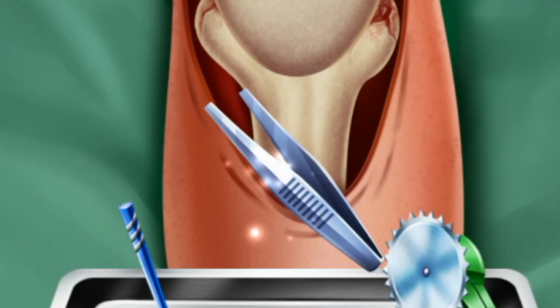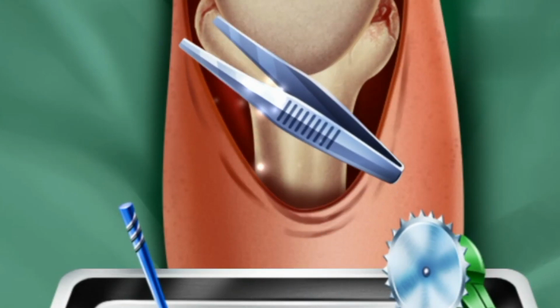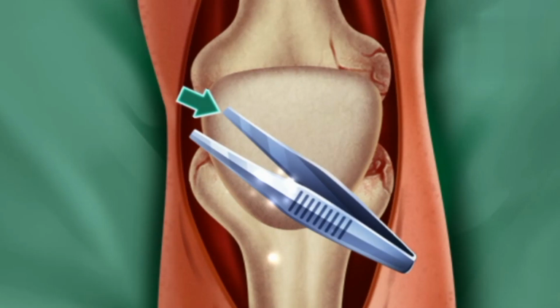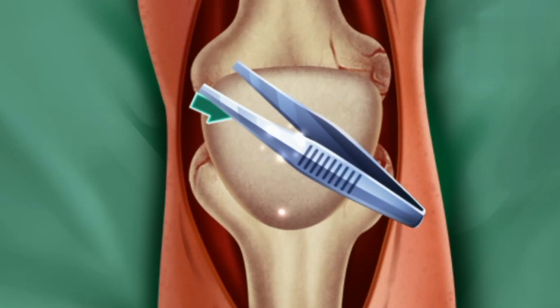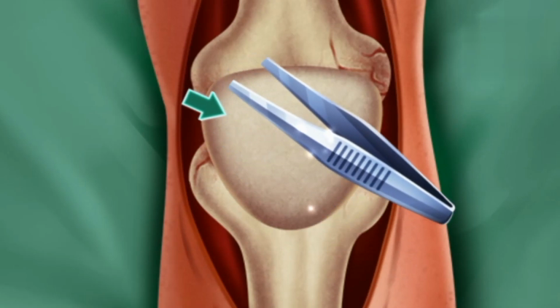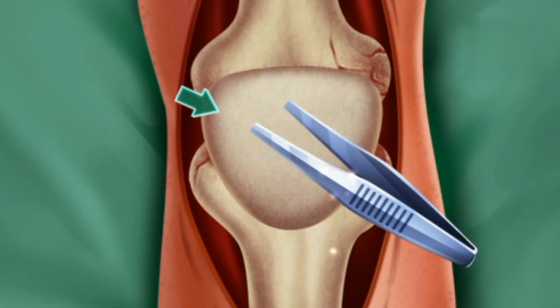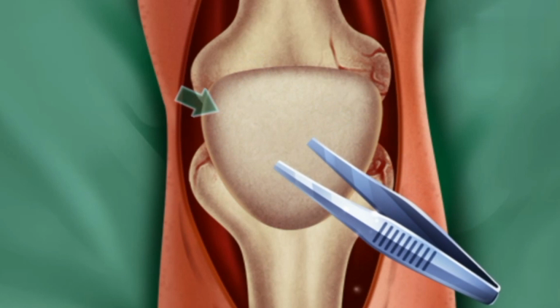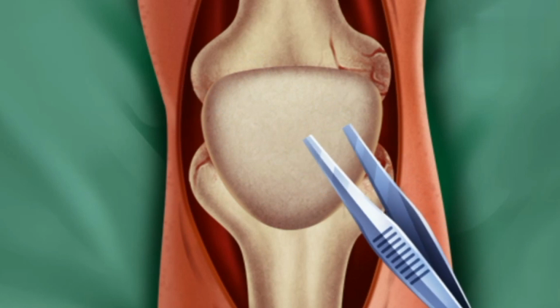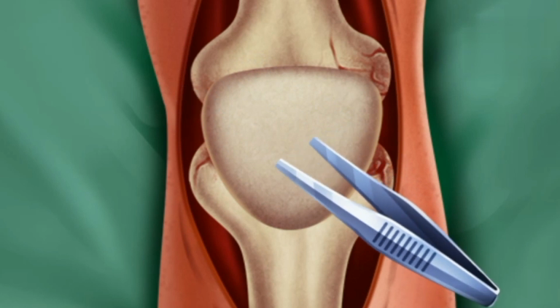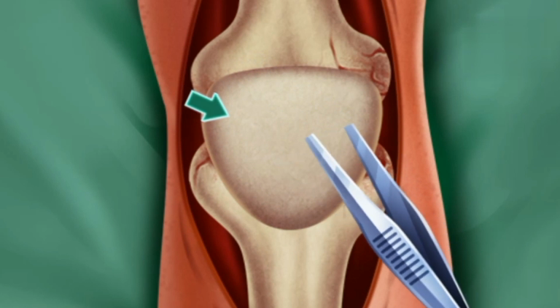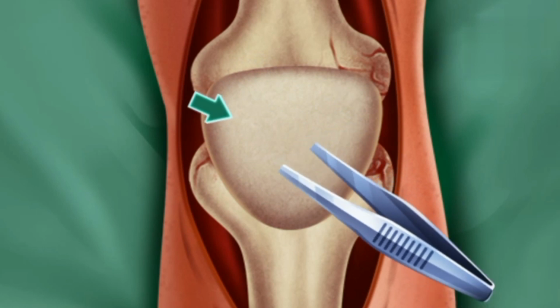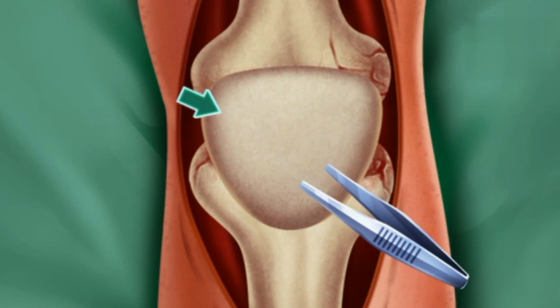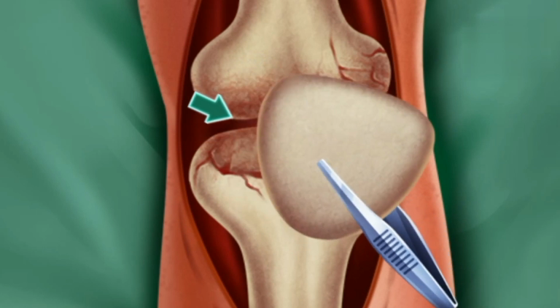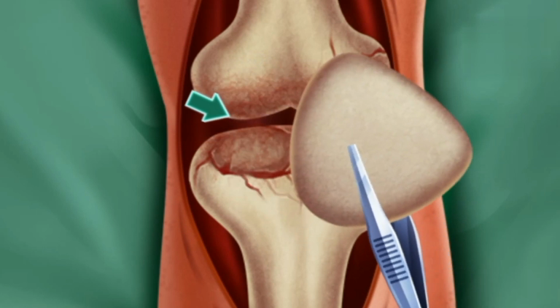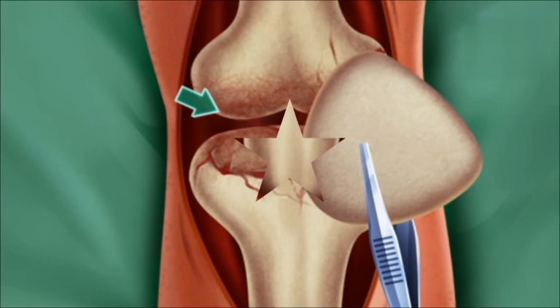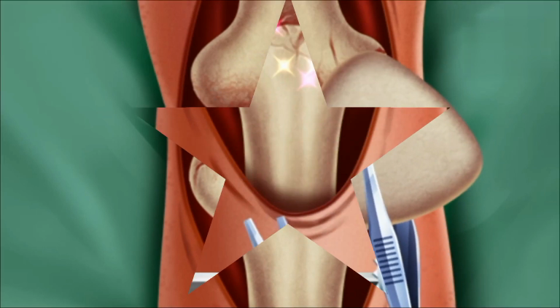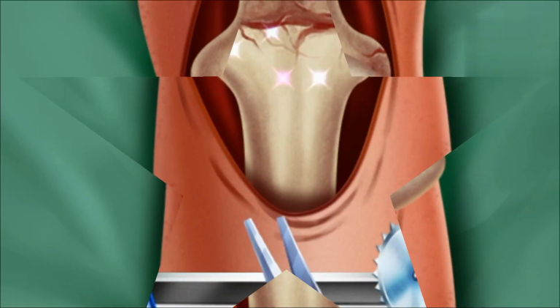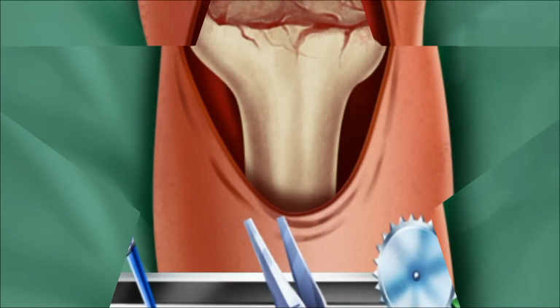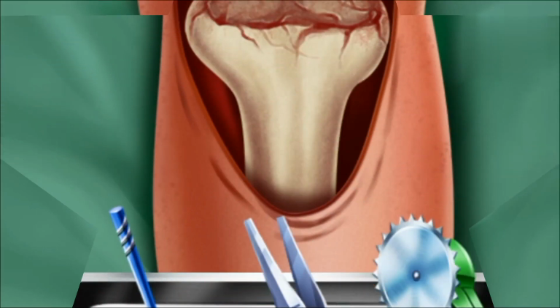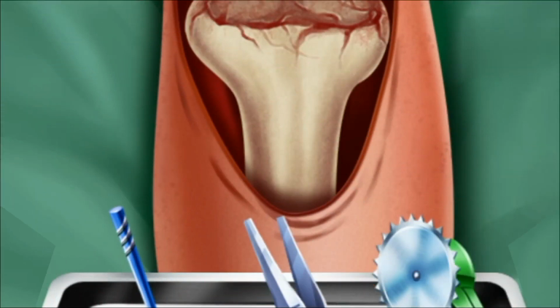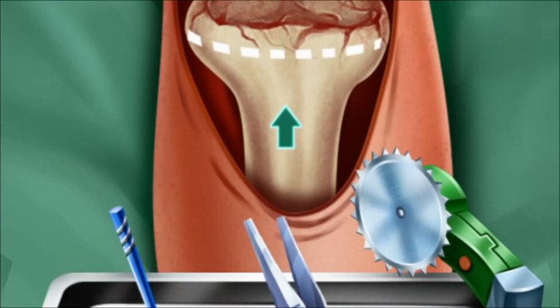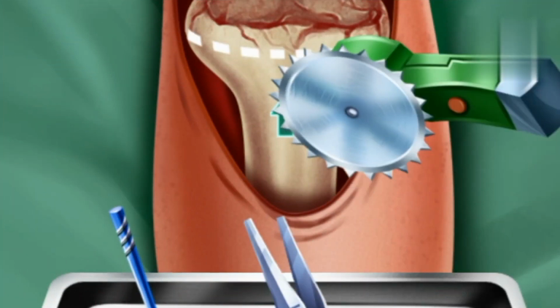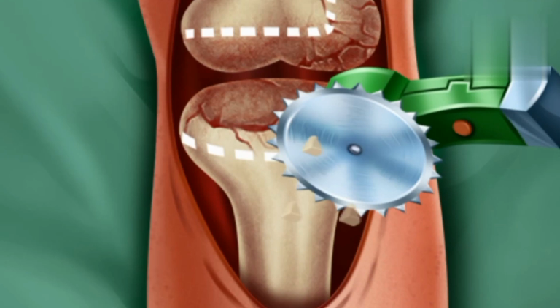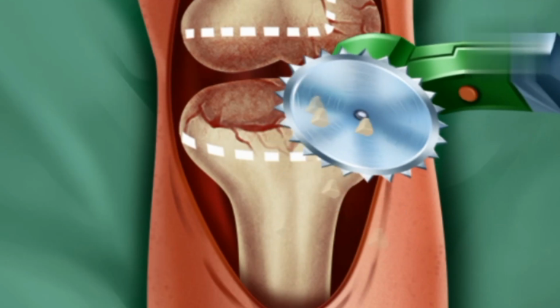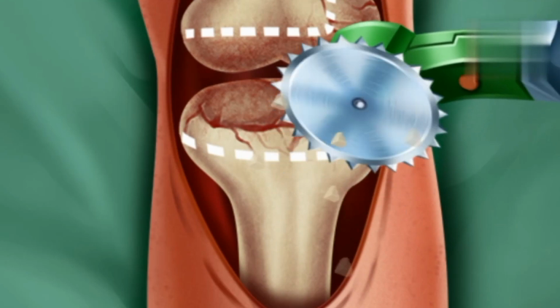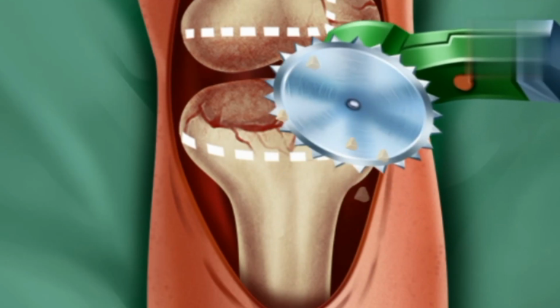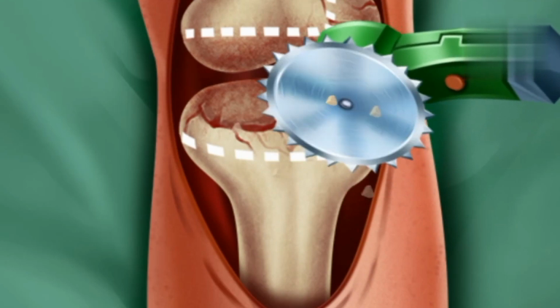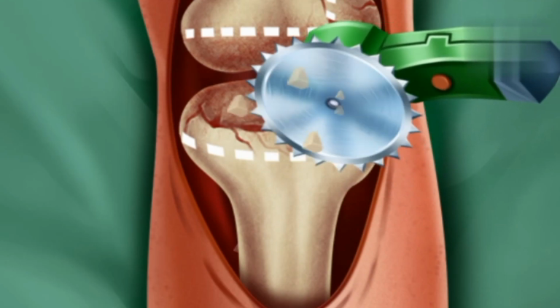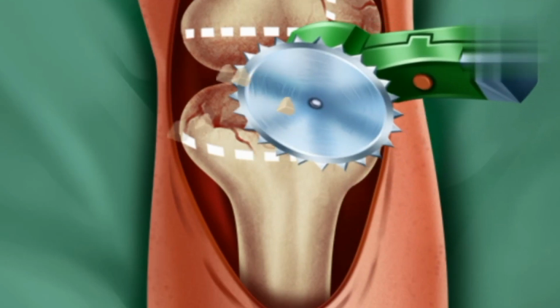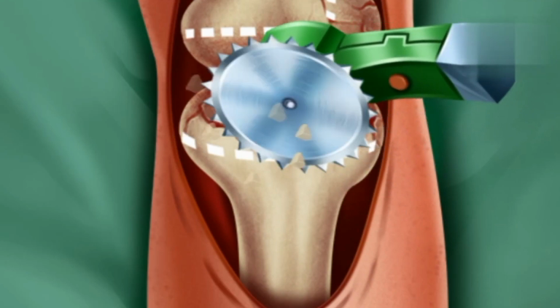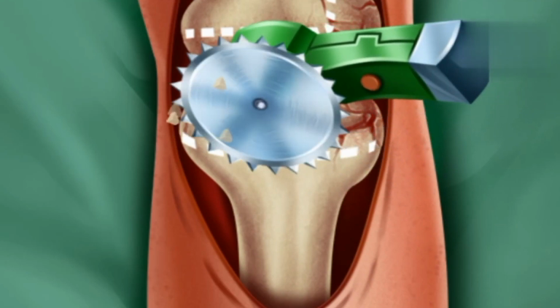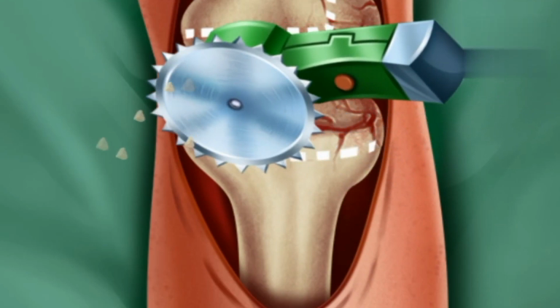Use forceps with a plate to remove the broken bone. Use the saw to cut the broken bone.